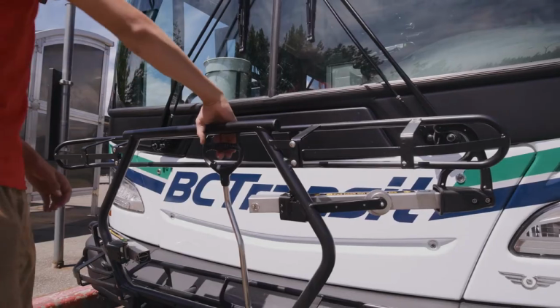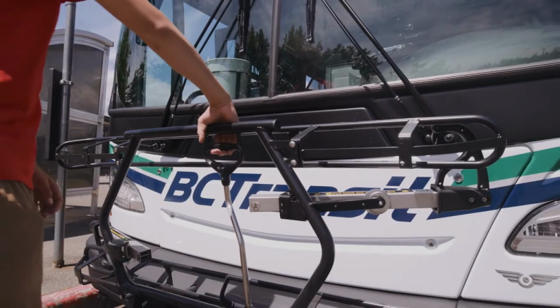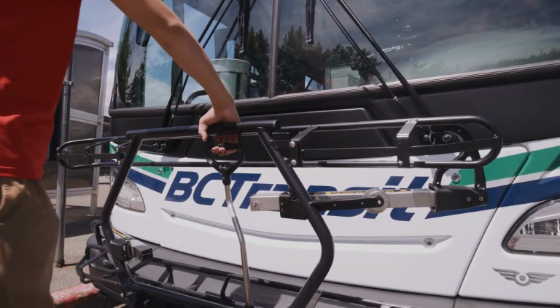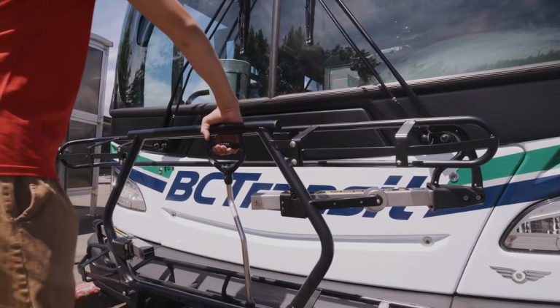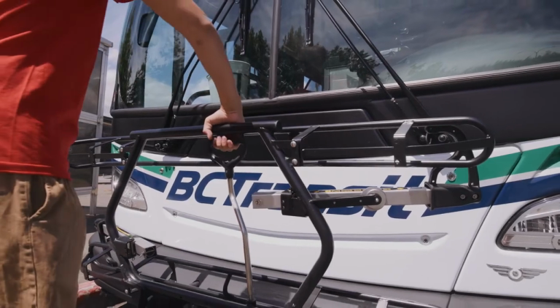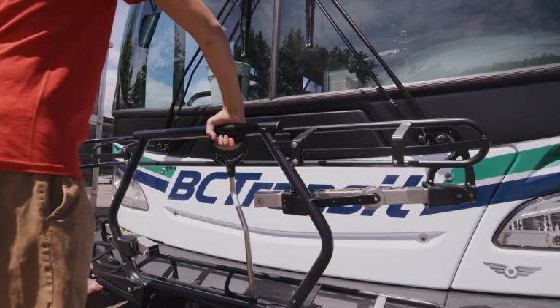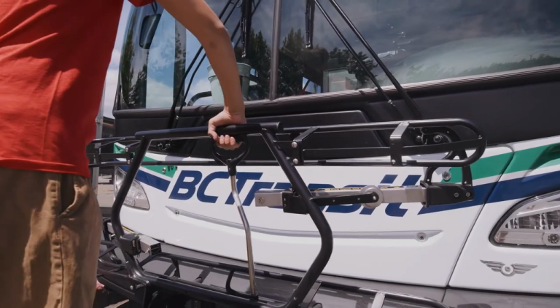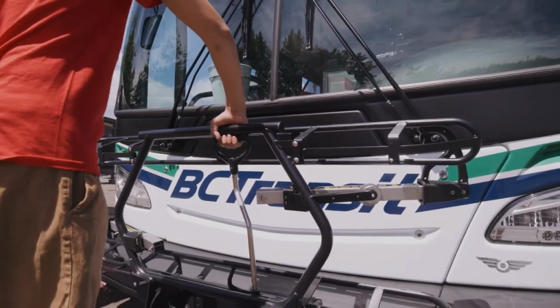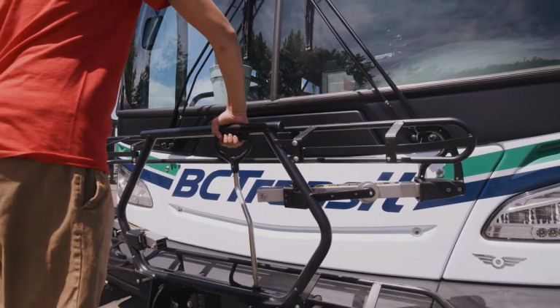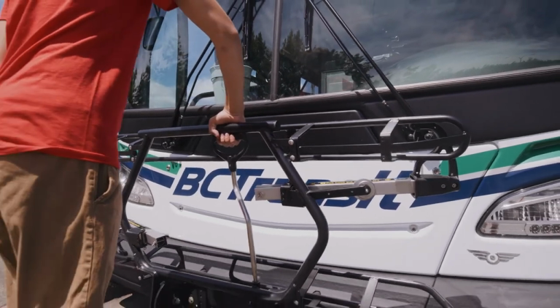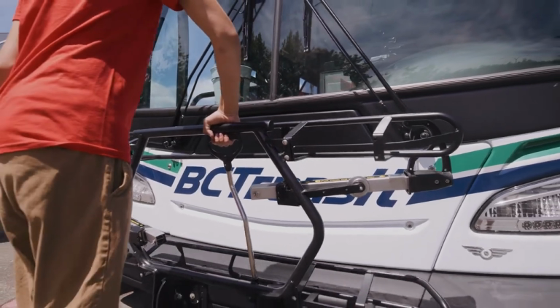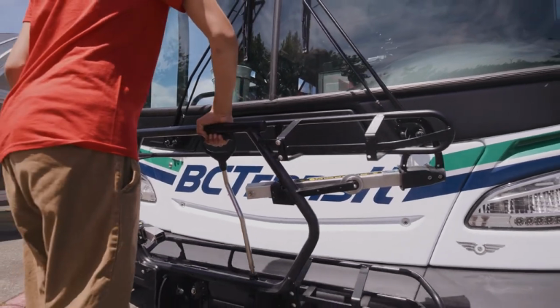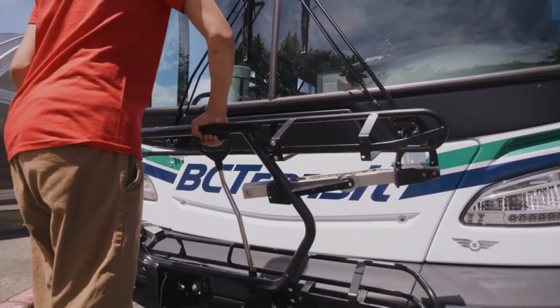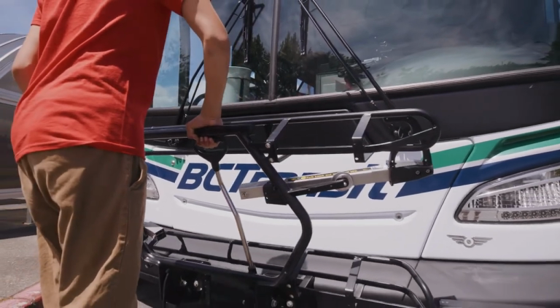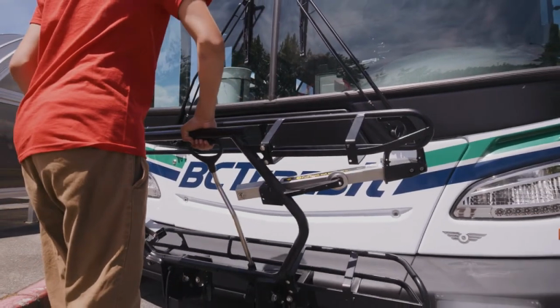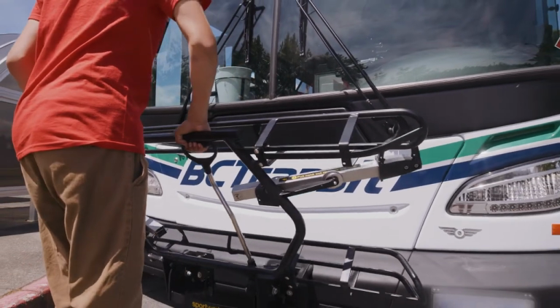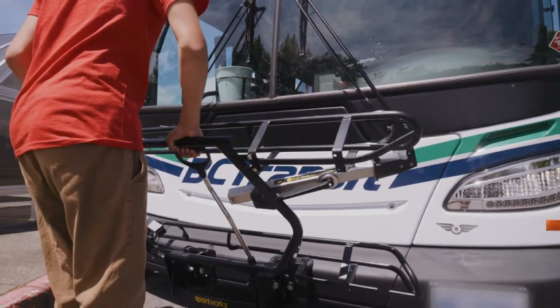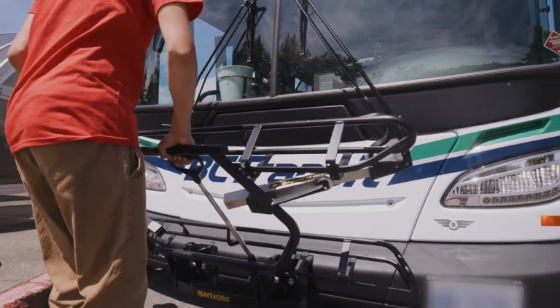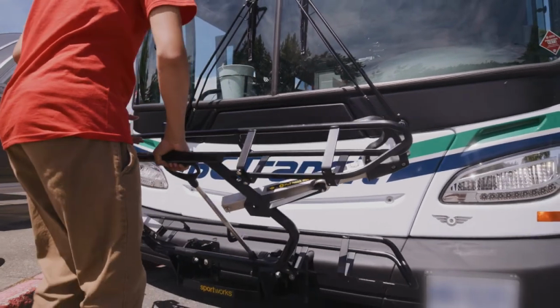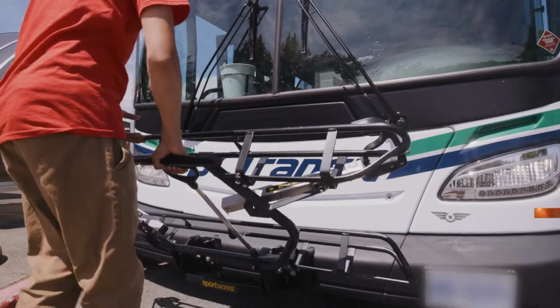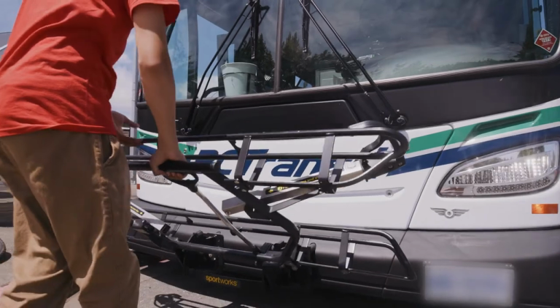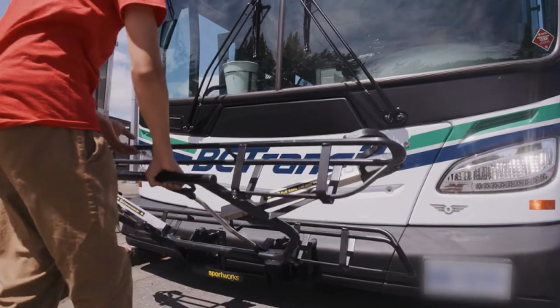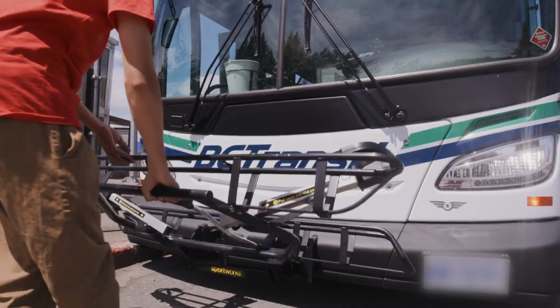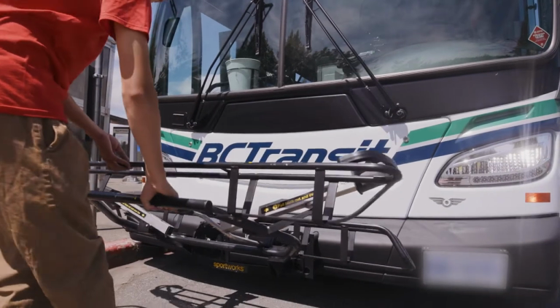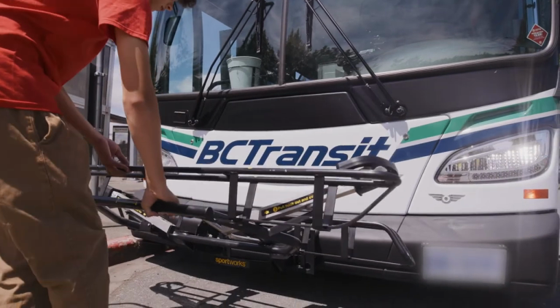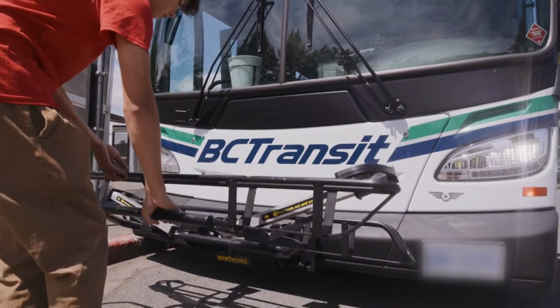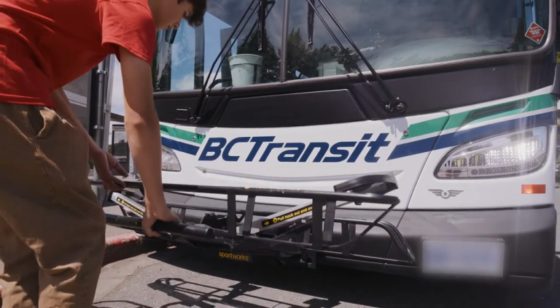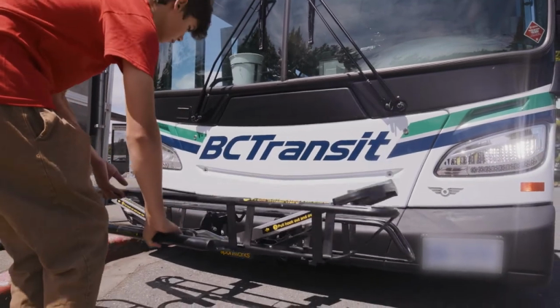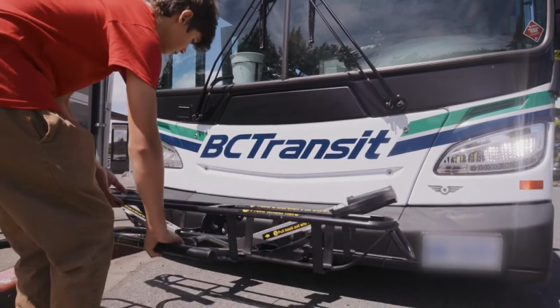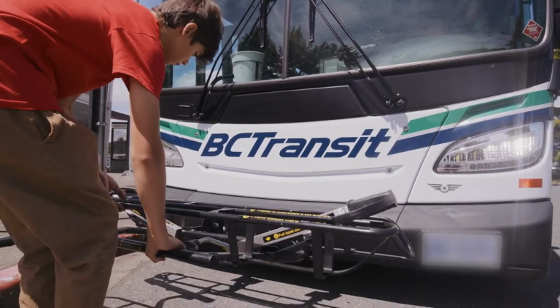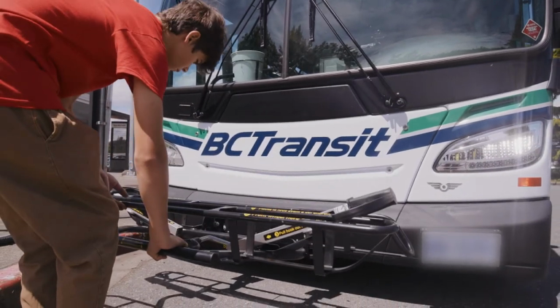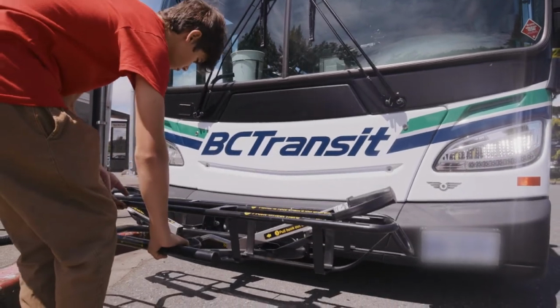Step 2. Grab the handle, squeeze, and pull the rack down towards you. The bike rack should come down easily.